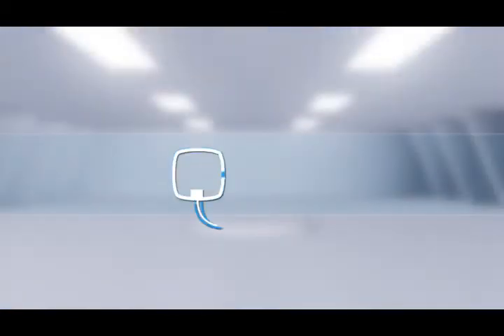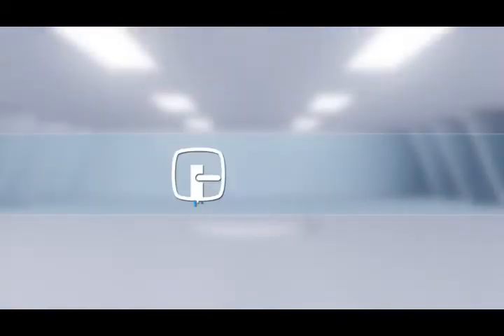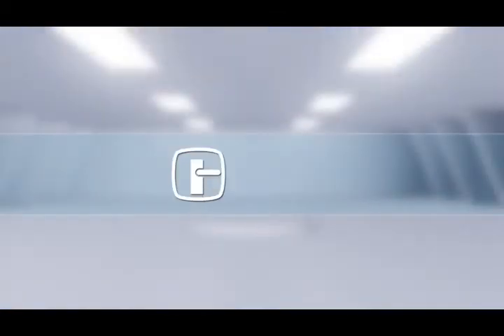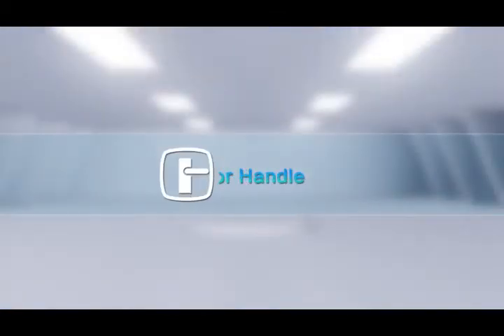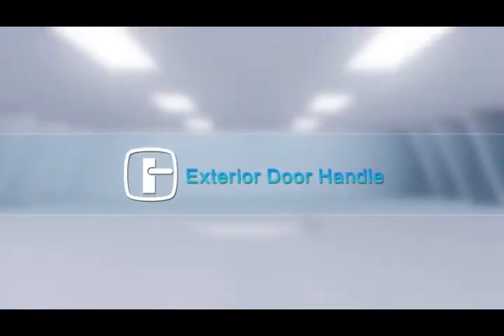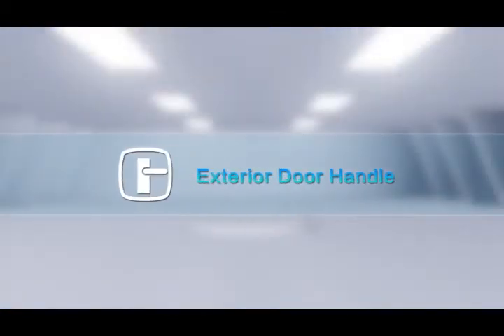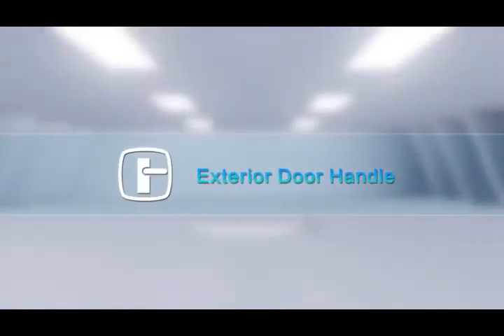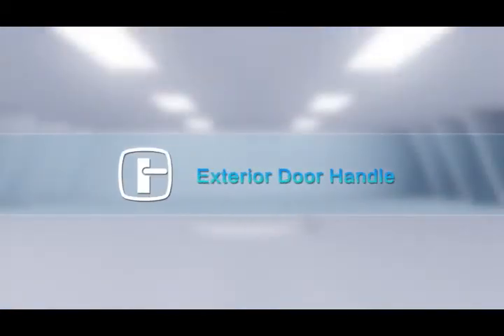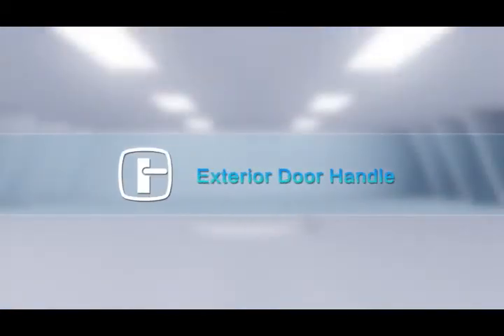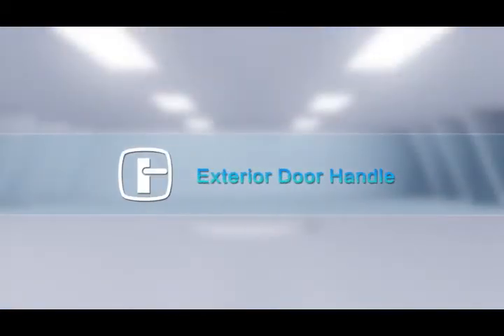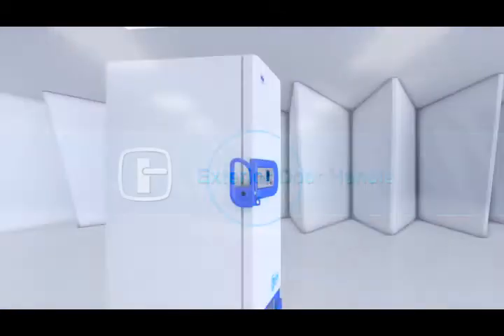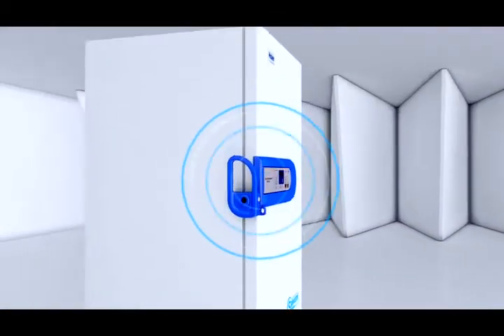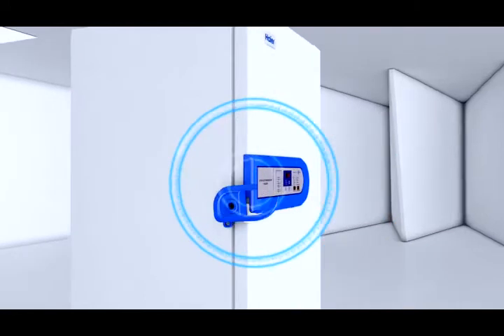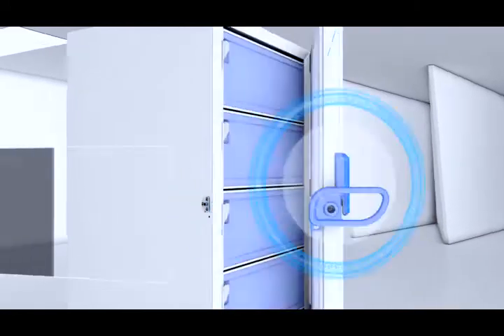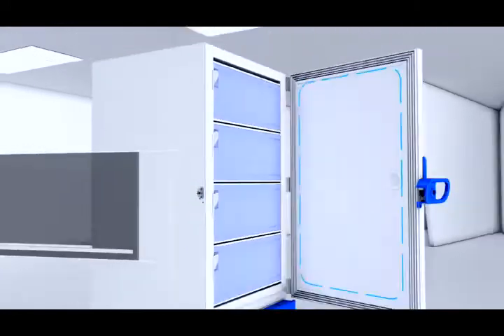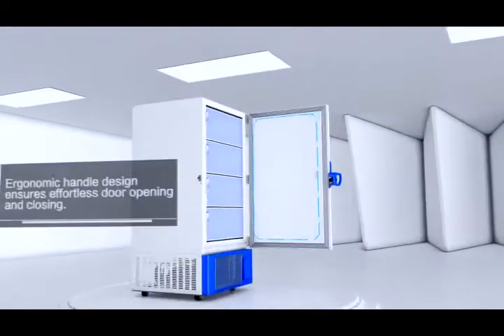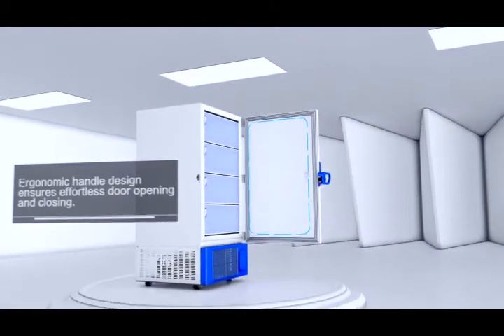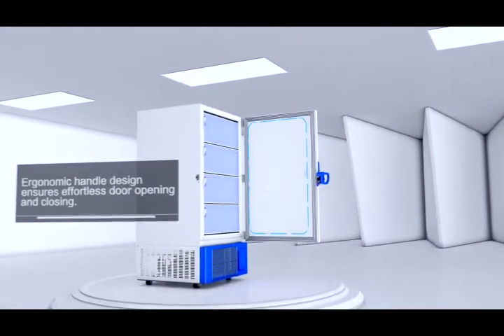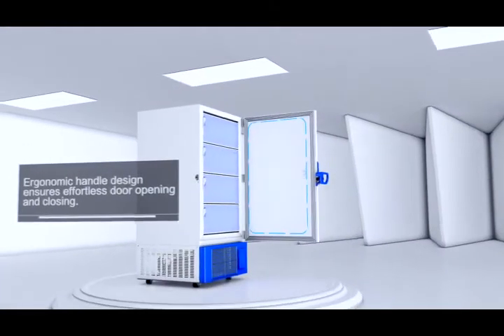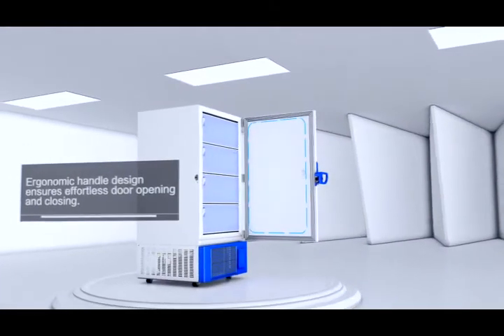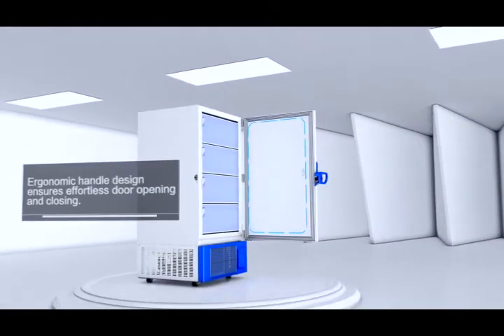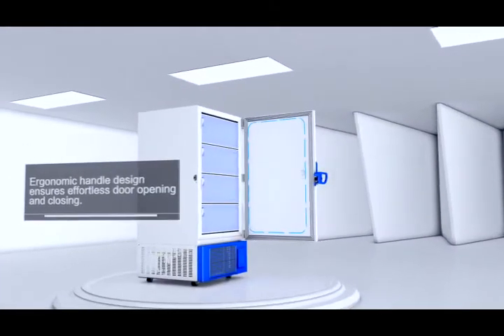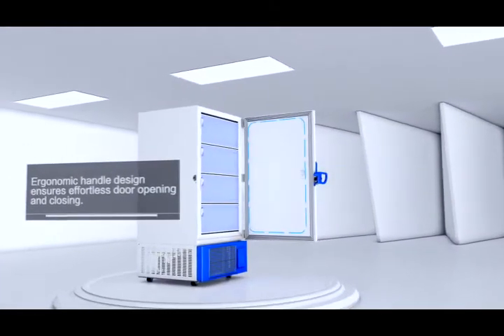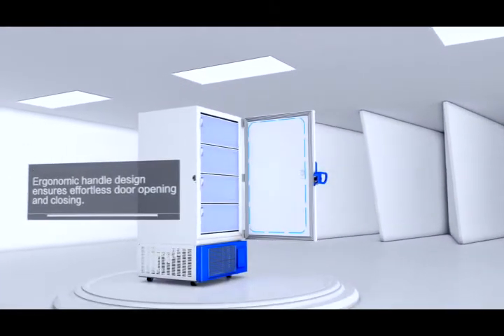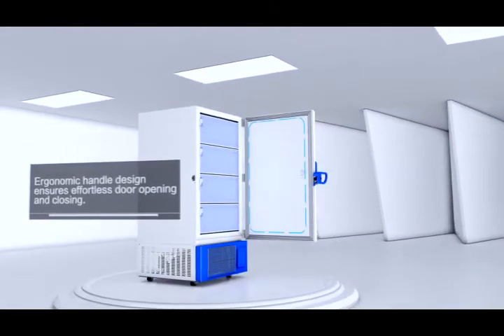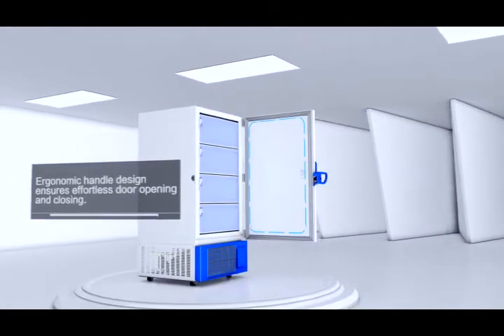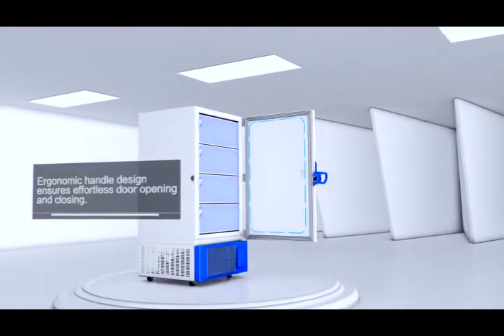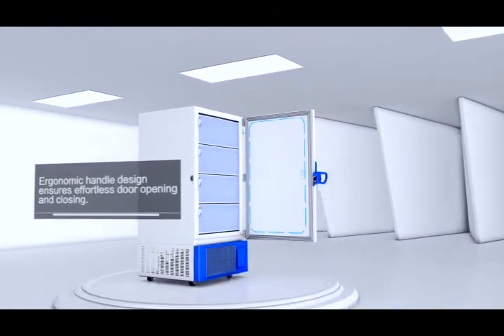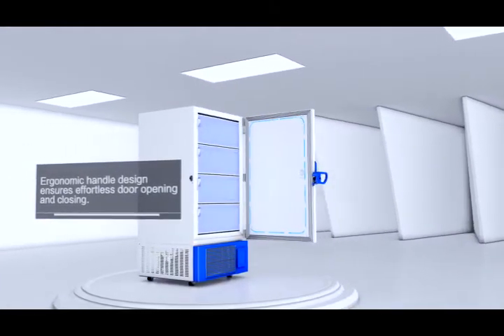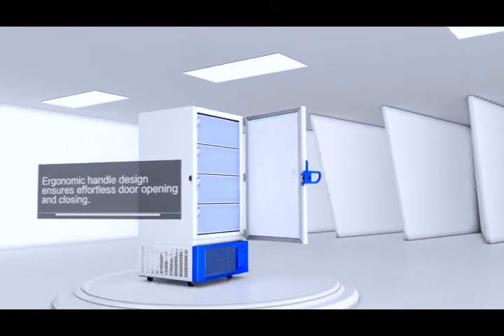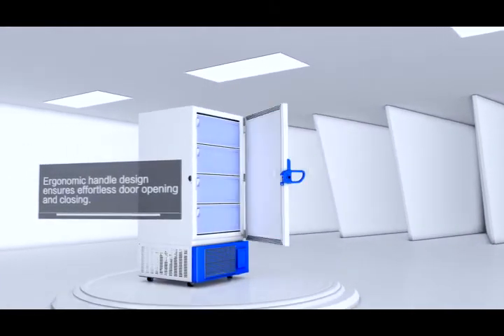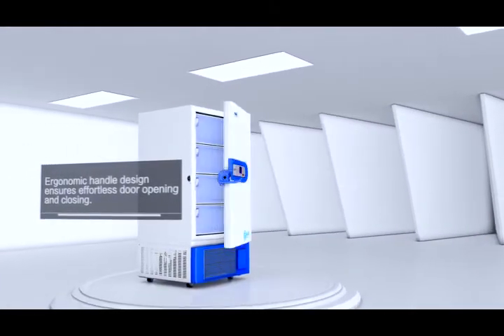Exterior Door Handle. Ergonomic handle design ensures effortless door opening and closing.